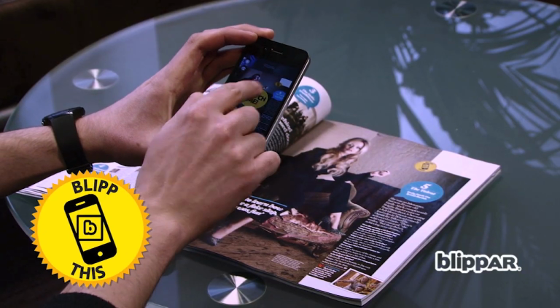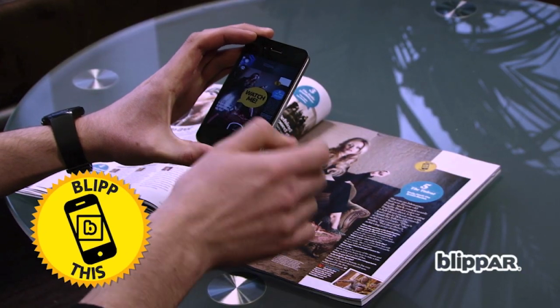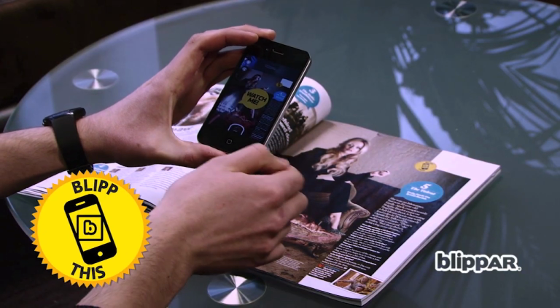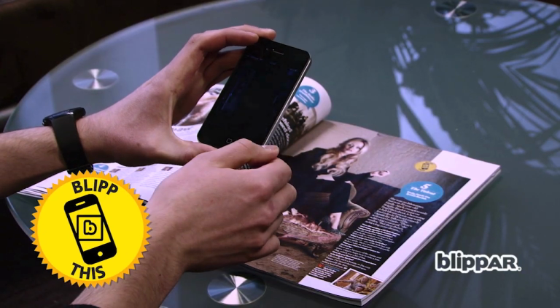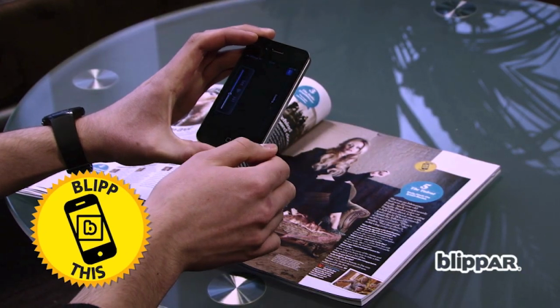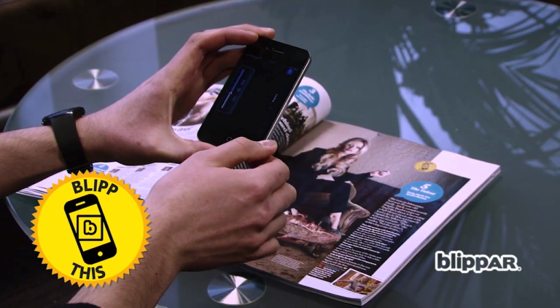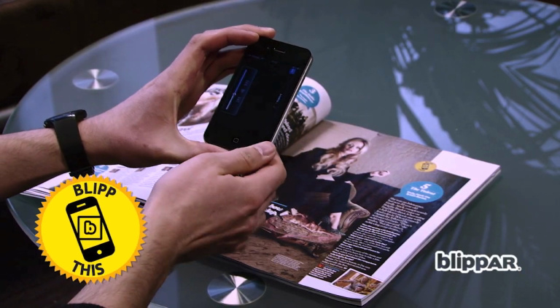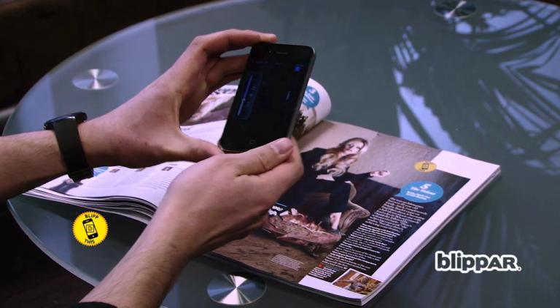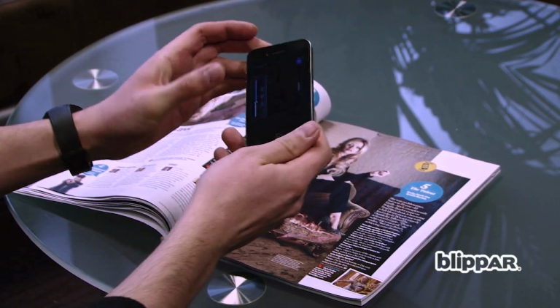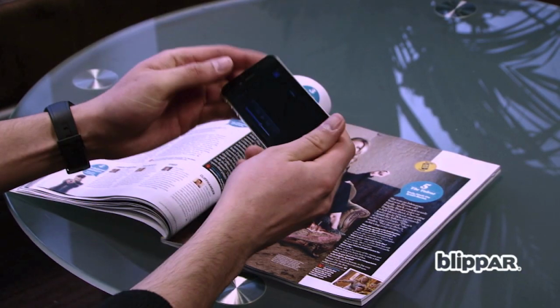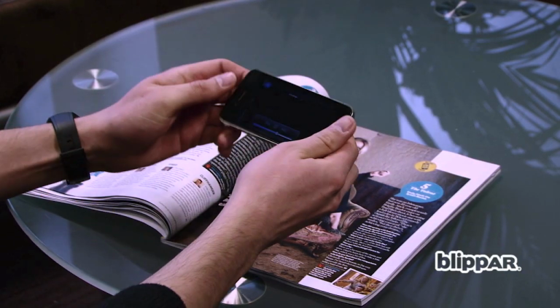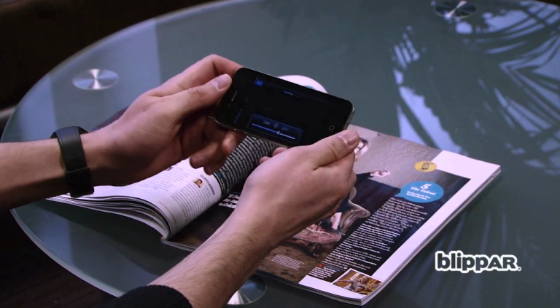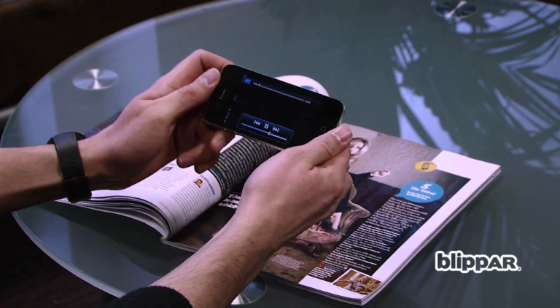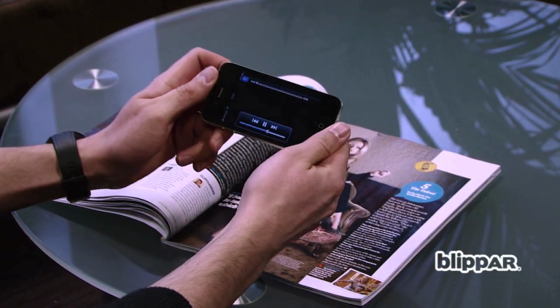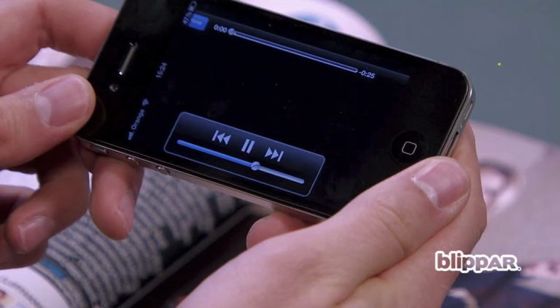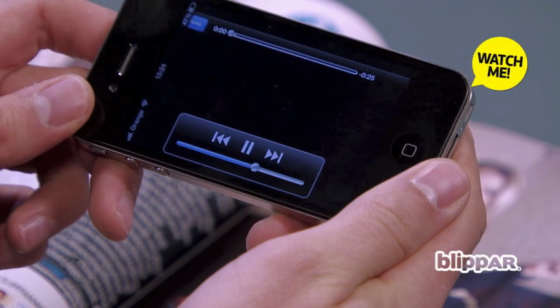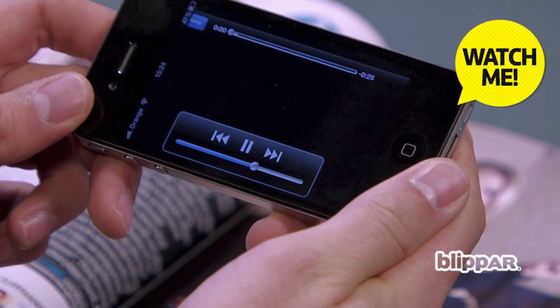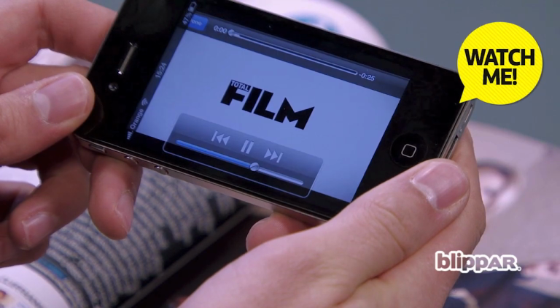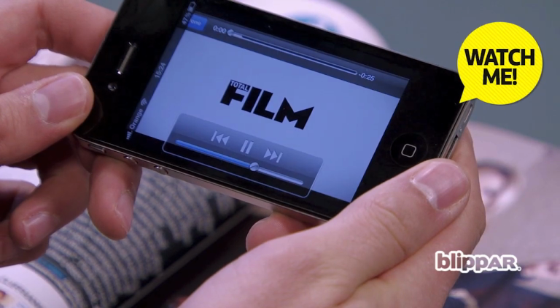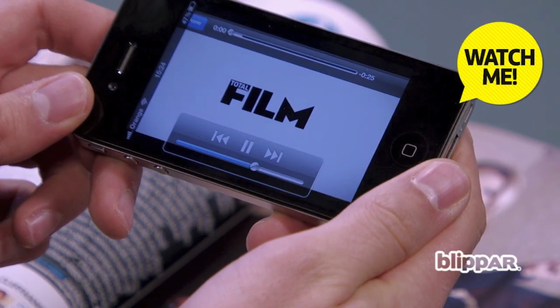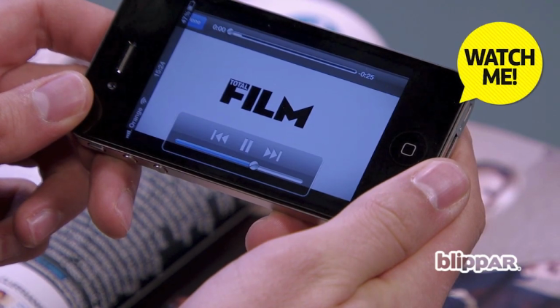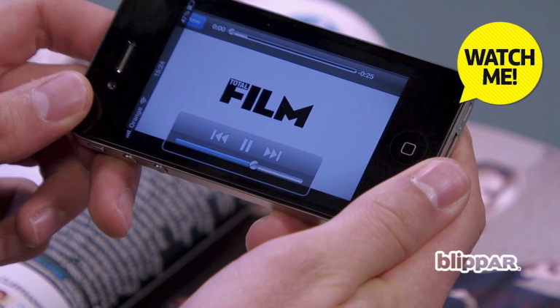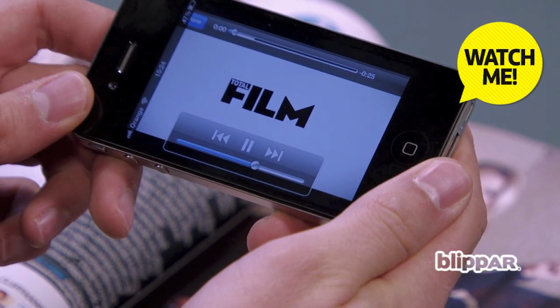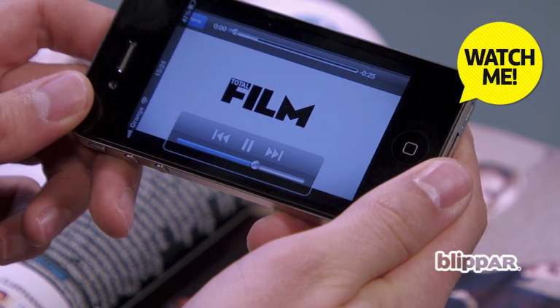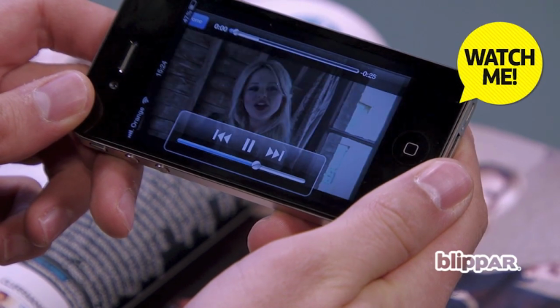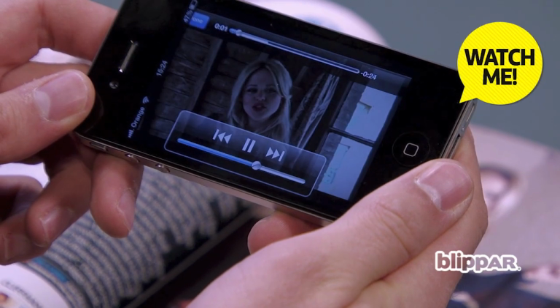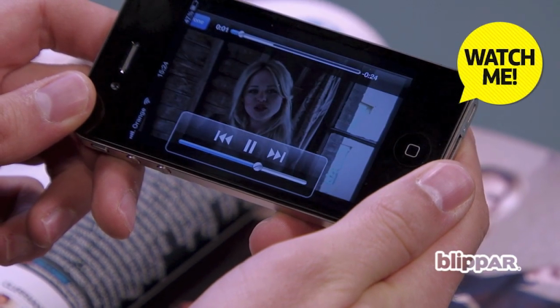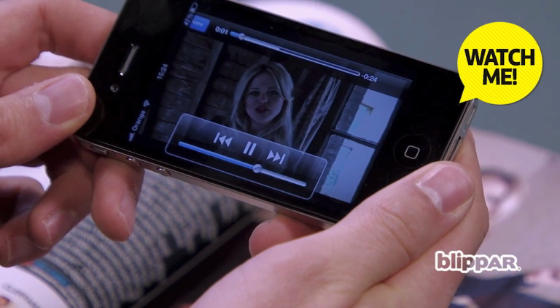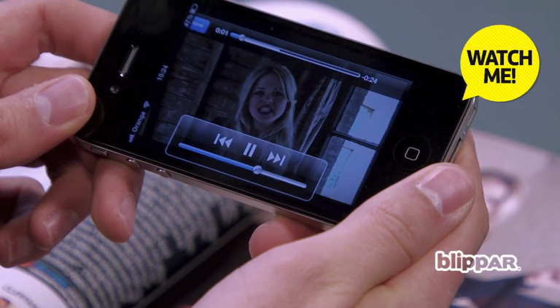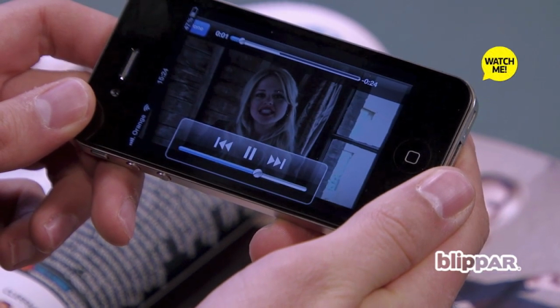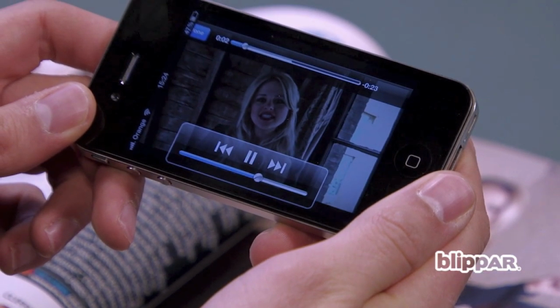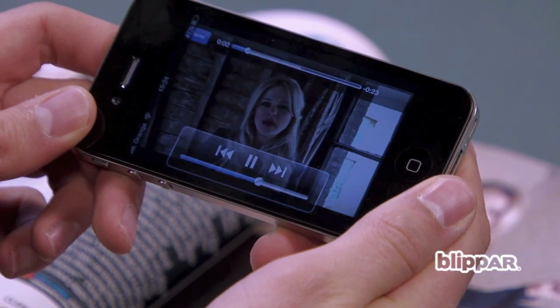For example, blip our interview with rising star Emily Atak to see a behind the scenes video of her exclusive Total Film photoshoot.